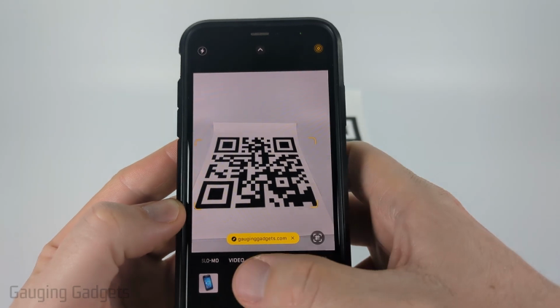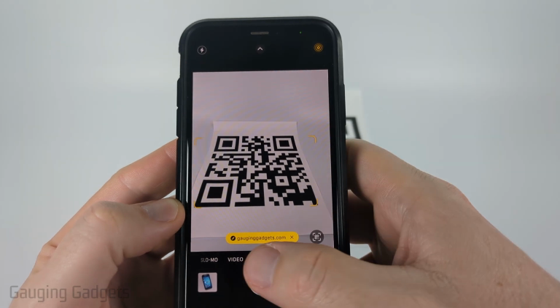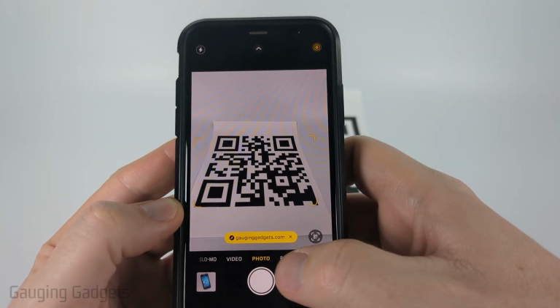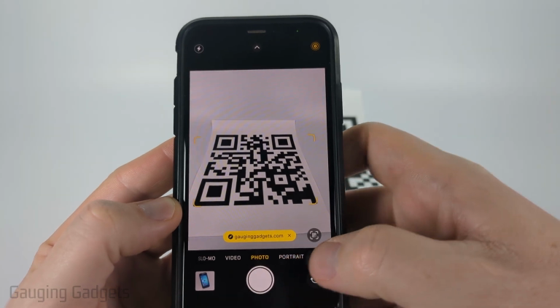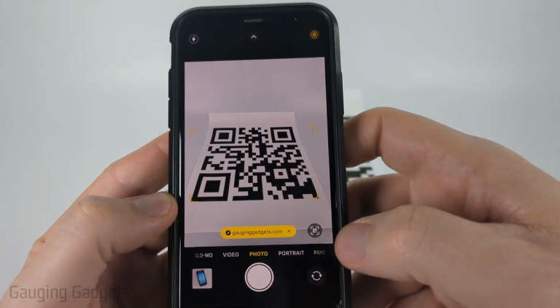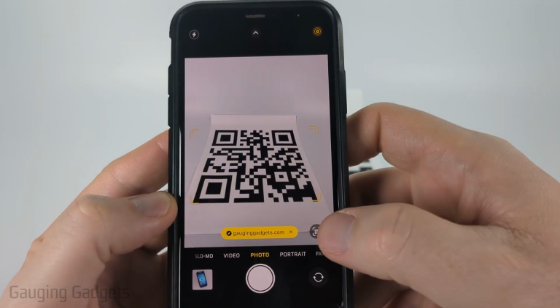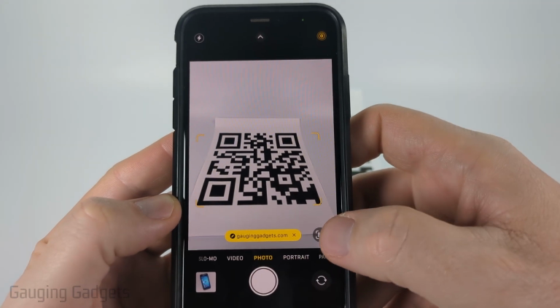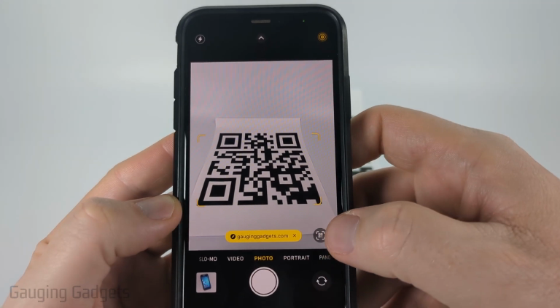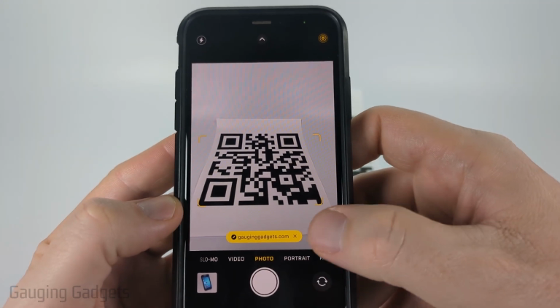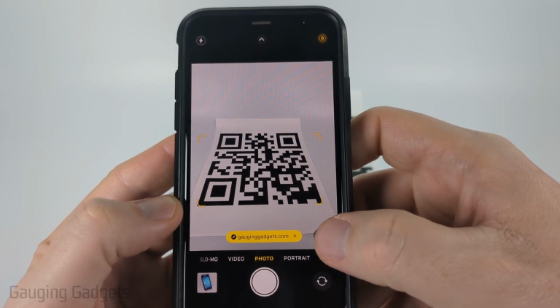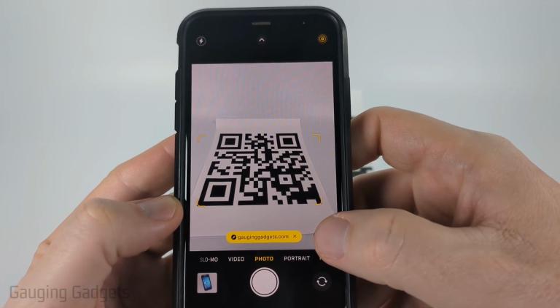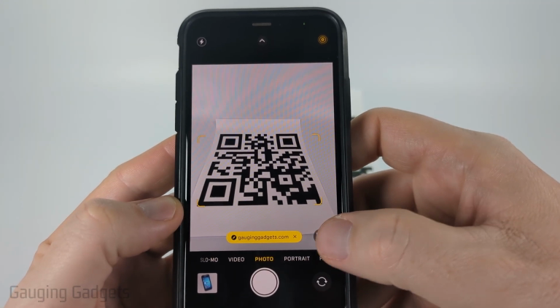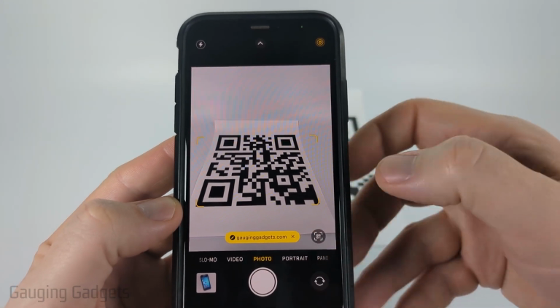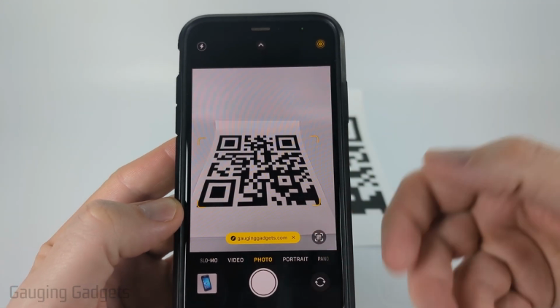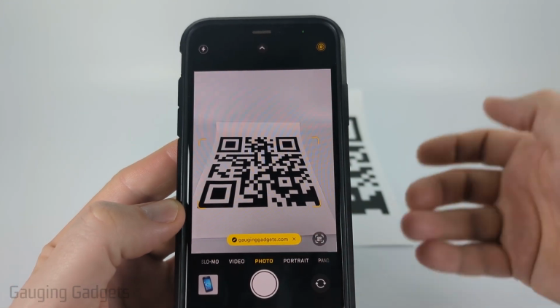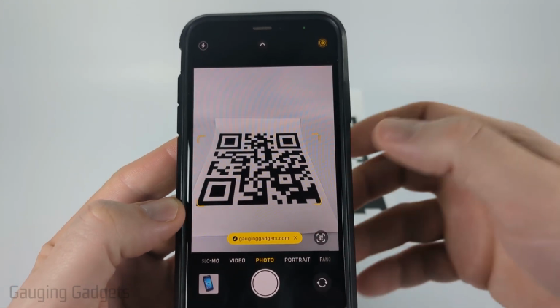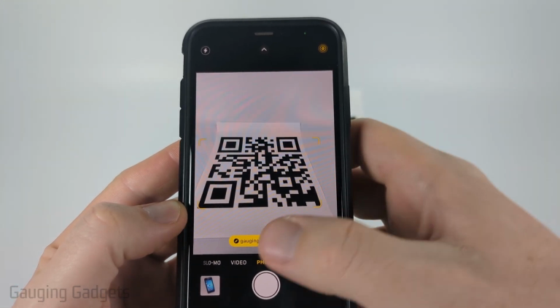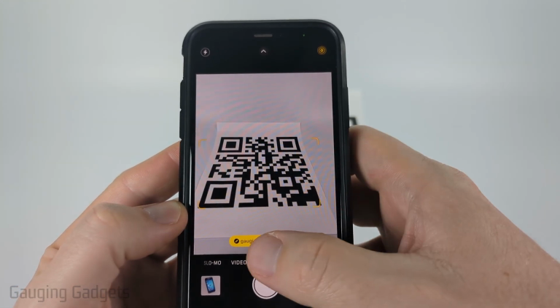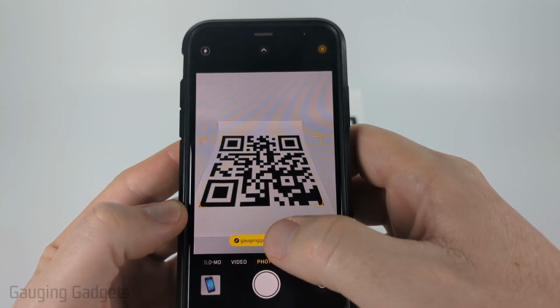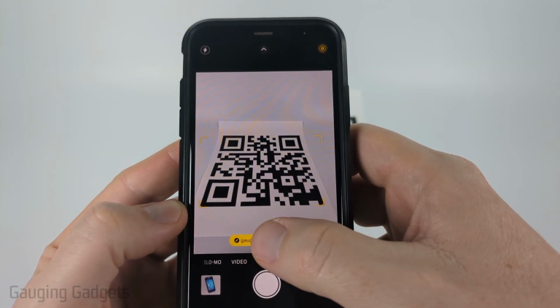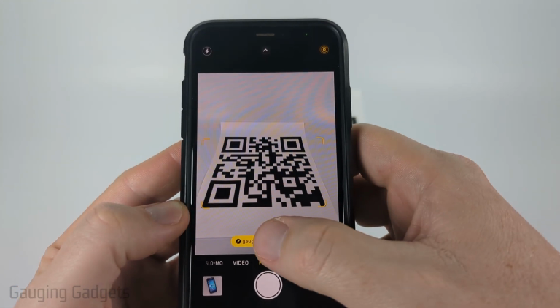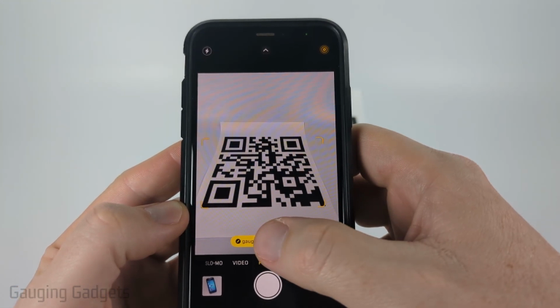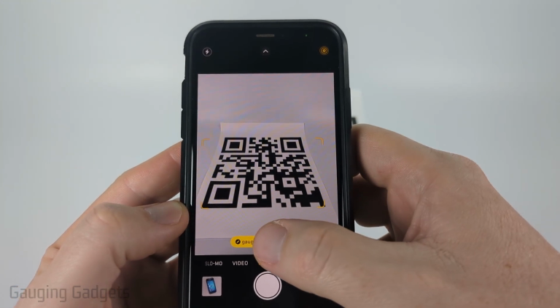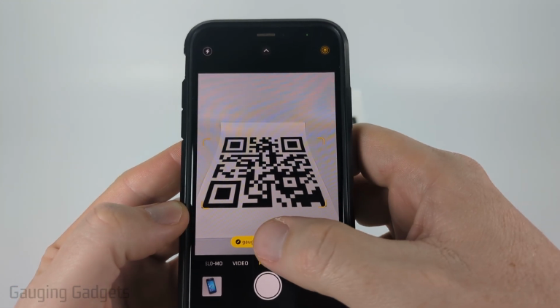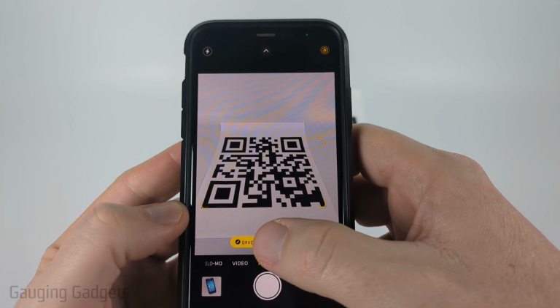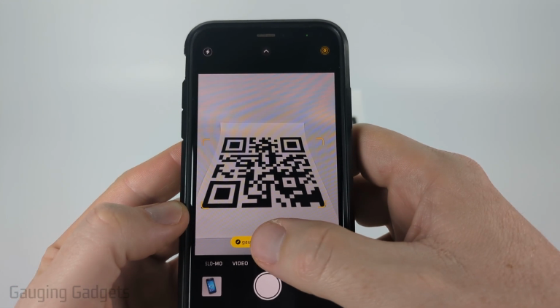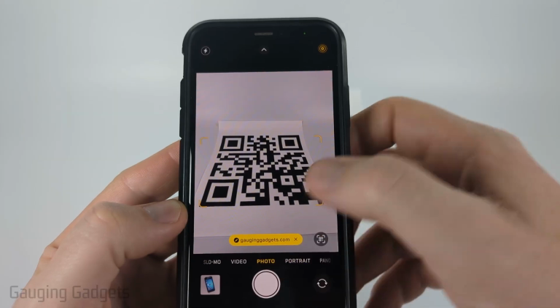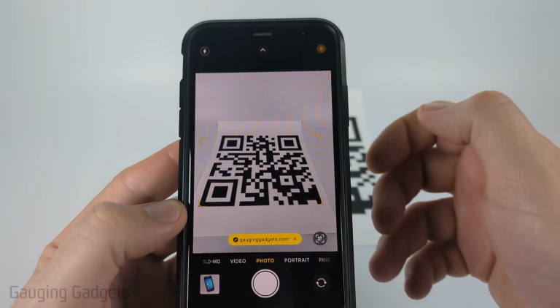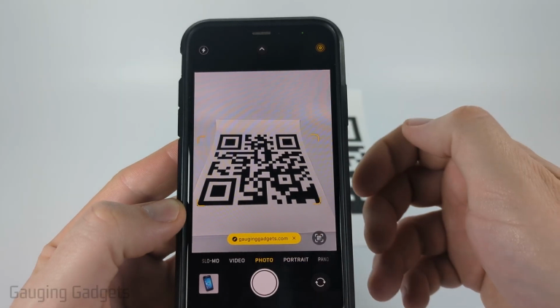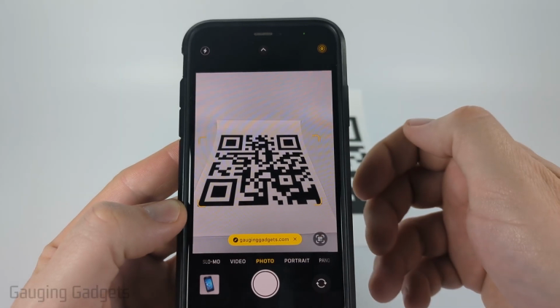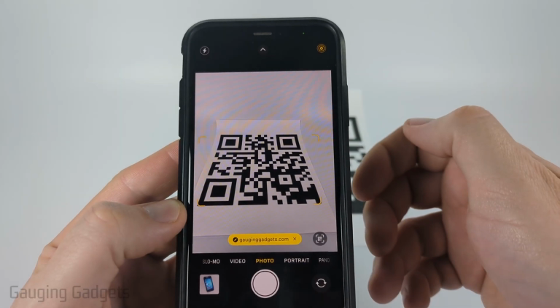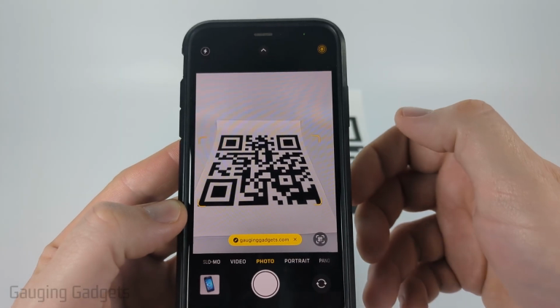It'll give you the option to either select that to decode it, or you can open up any links by just selecting the link there.